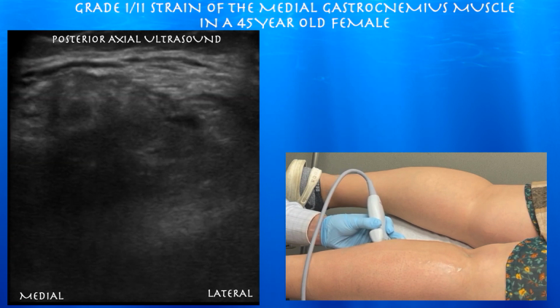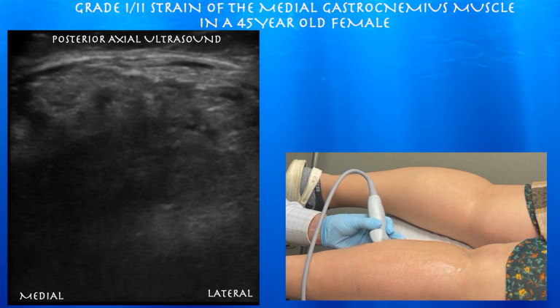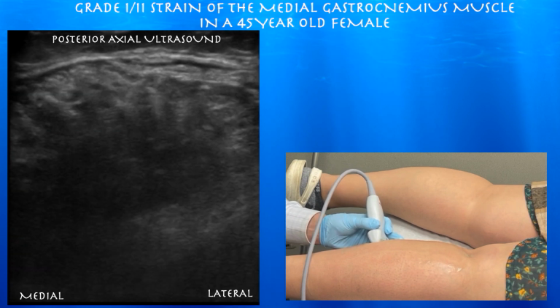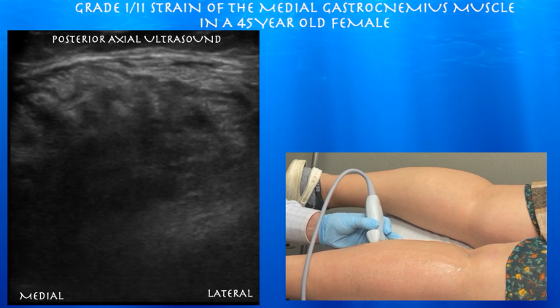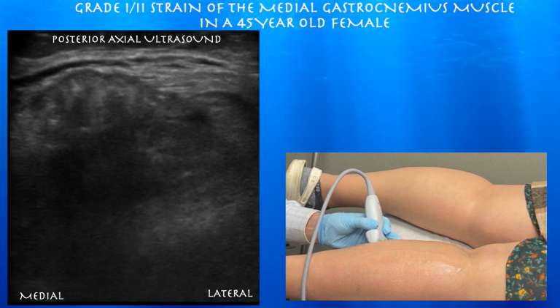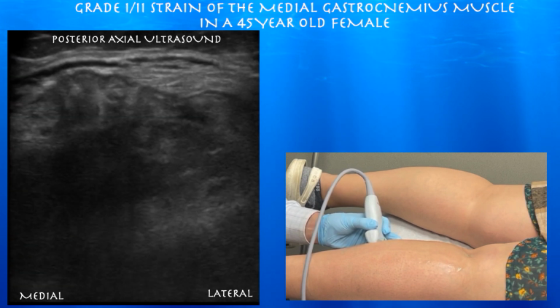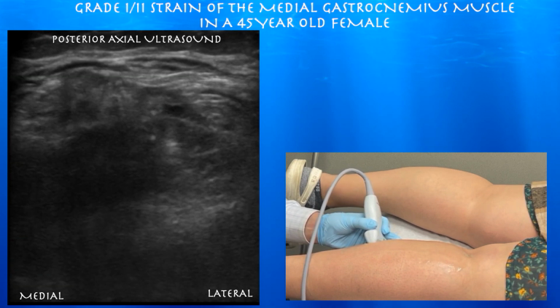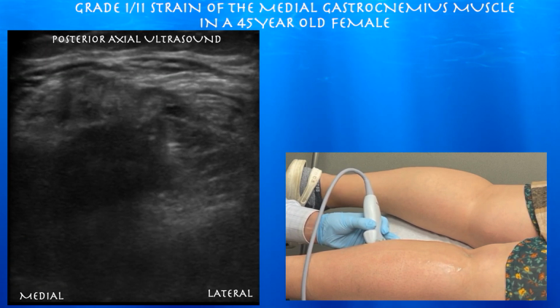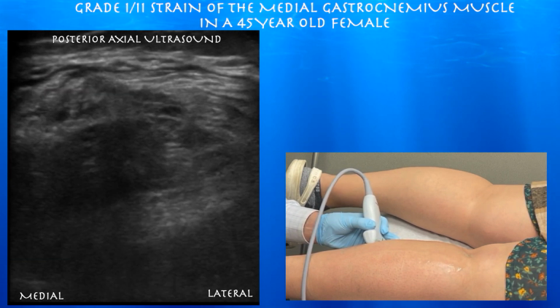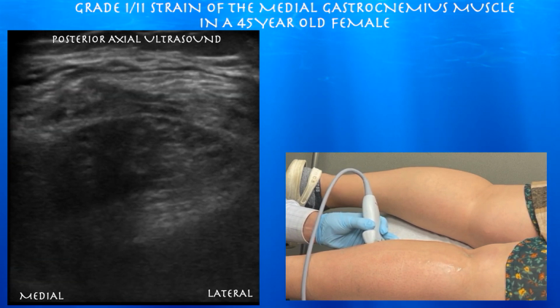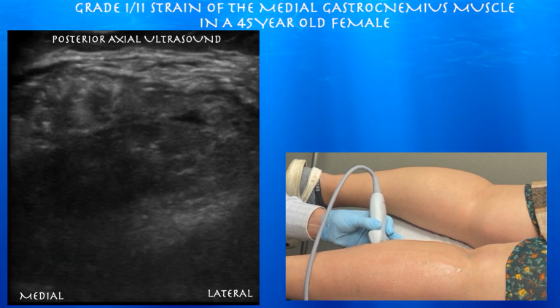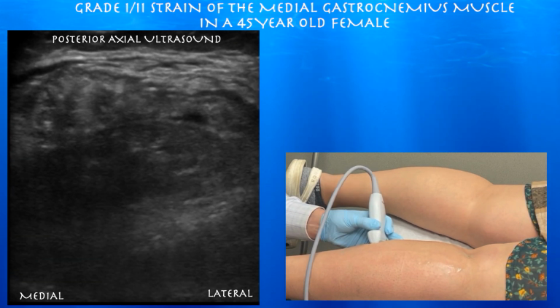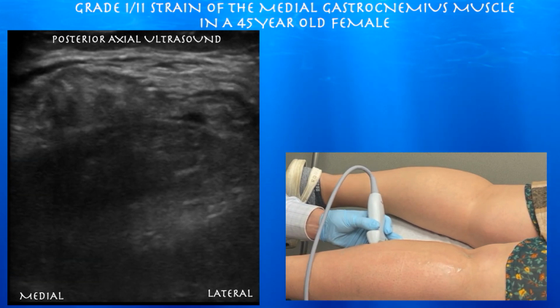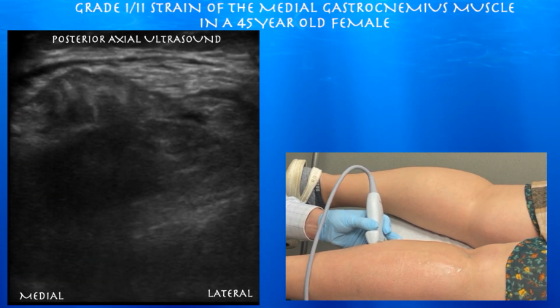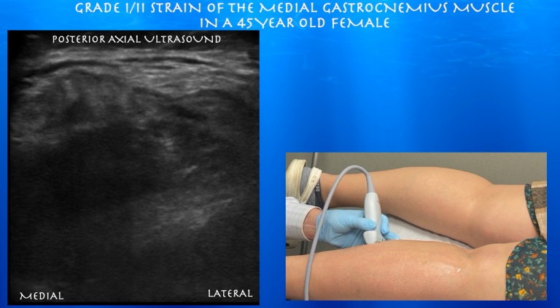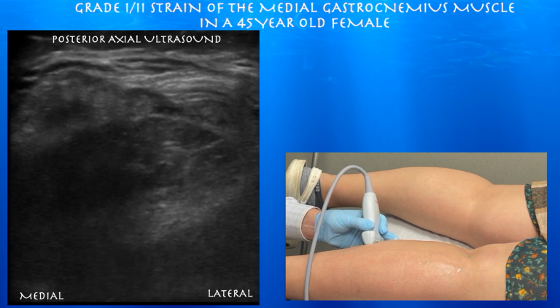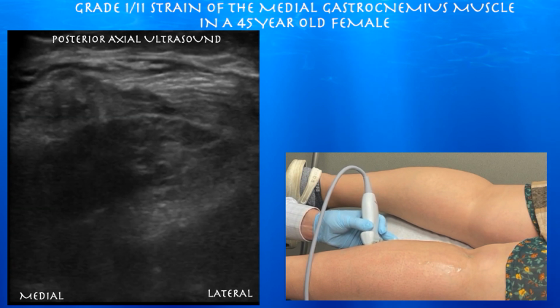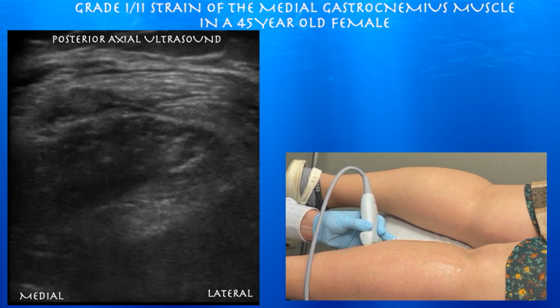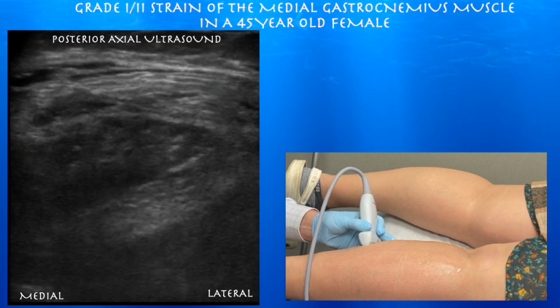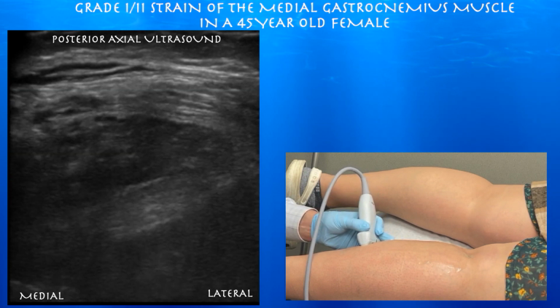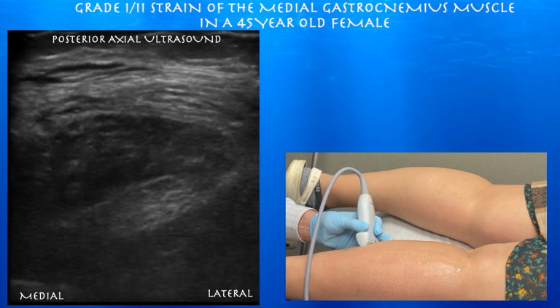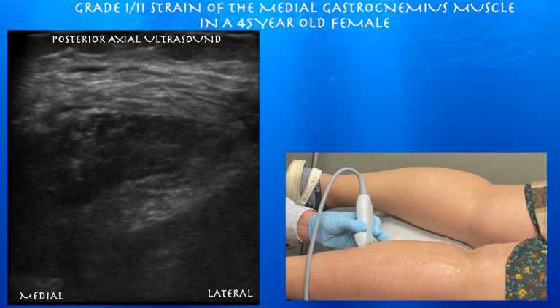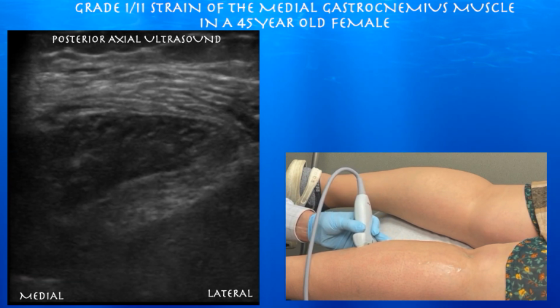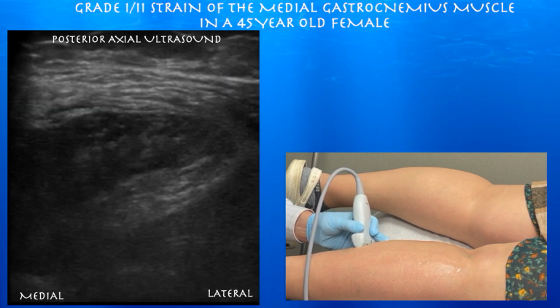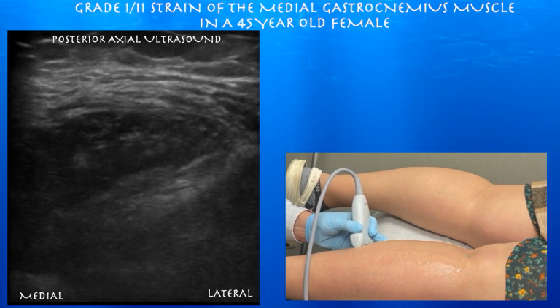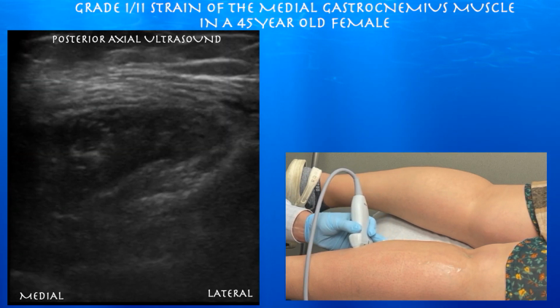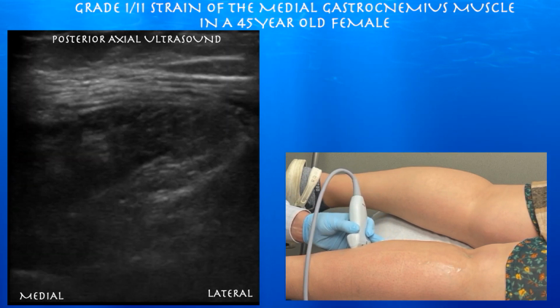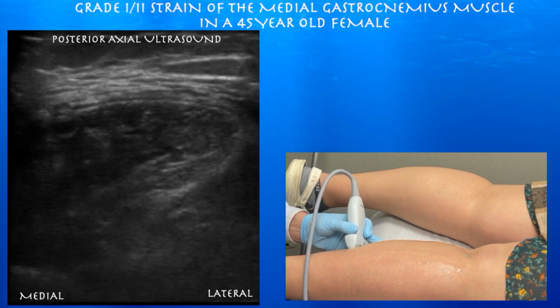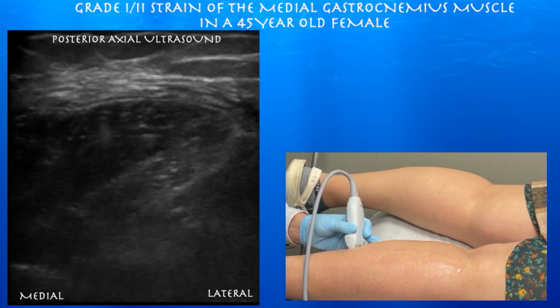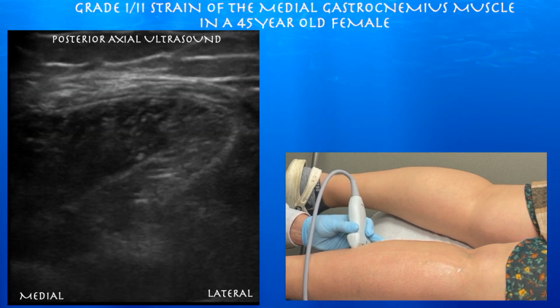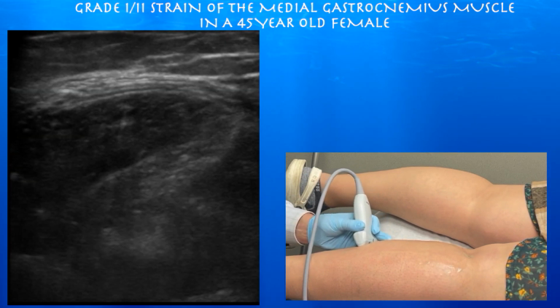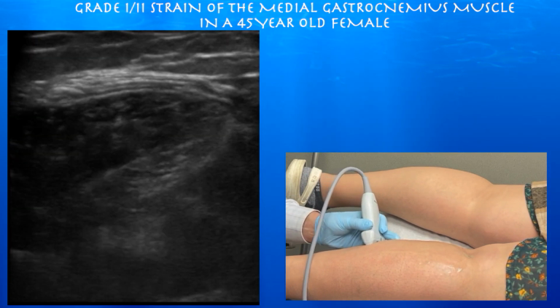And again, you can appreciate just irregularity of the muscle itself — loss of that feathery echo texture, consistent with a muscle tear.